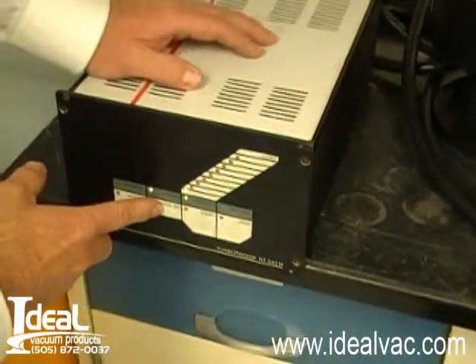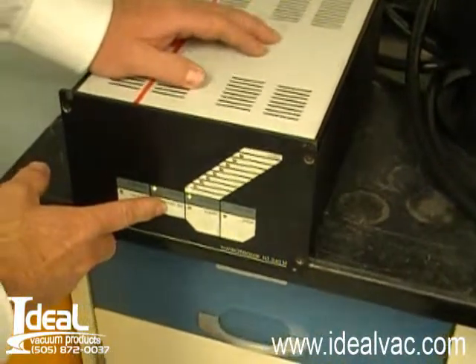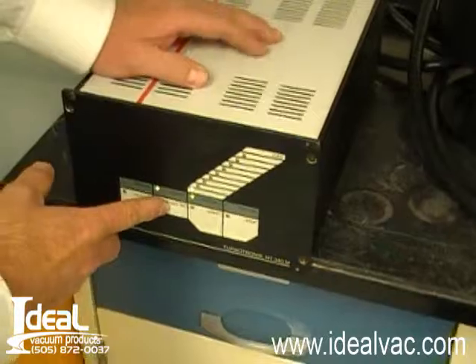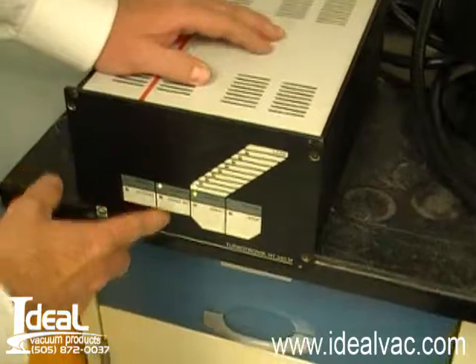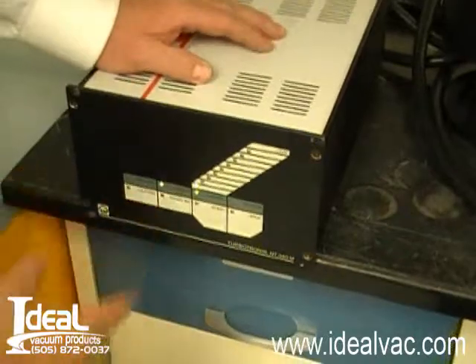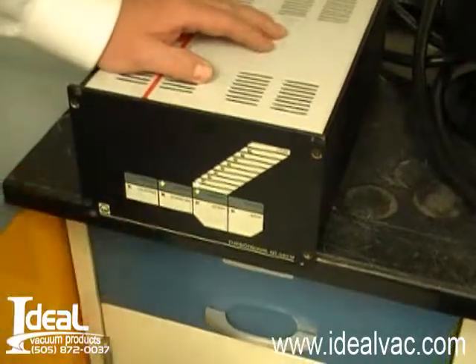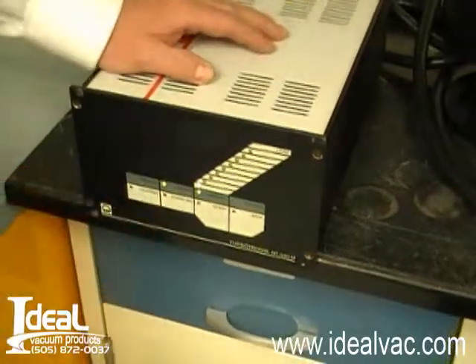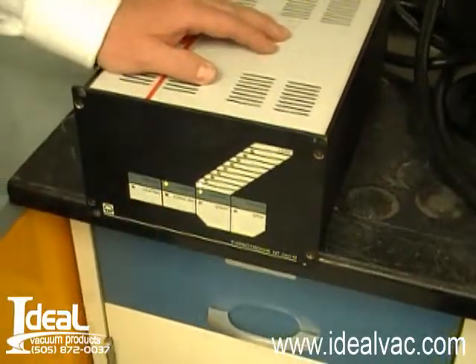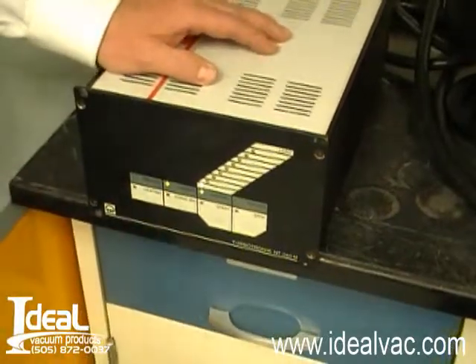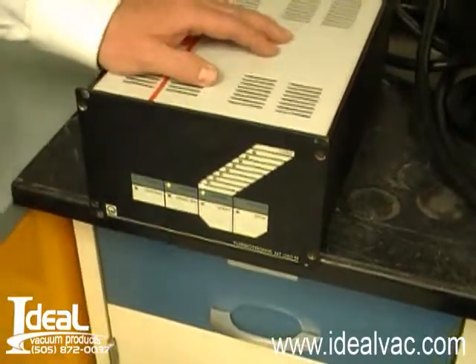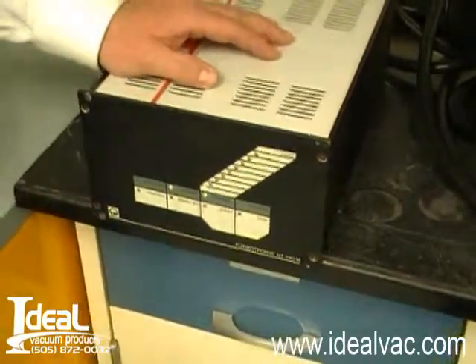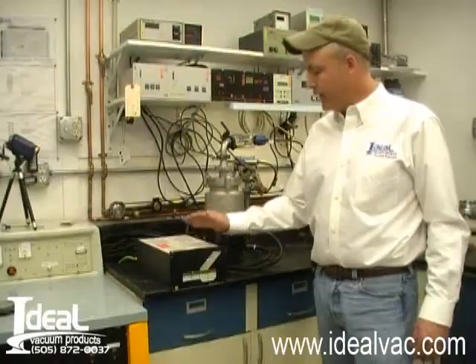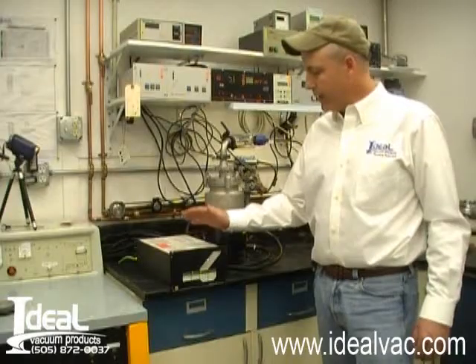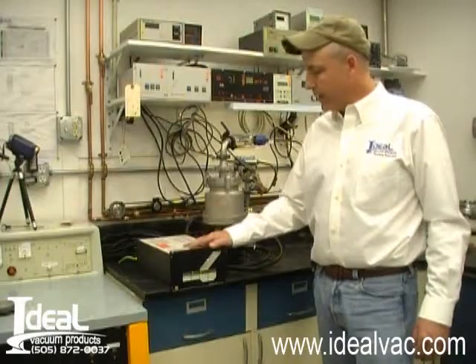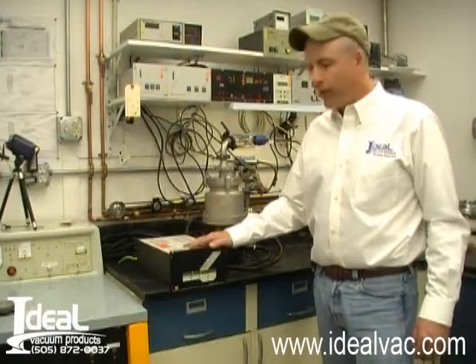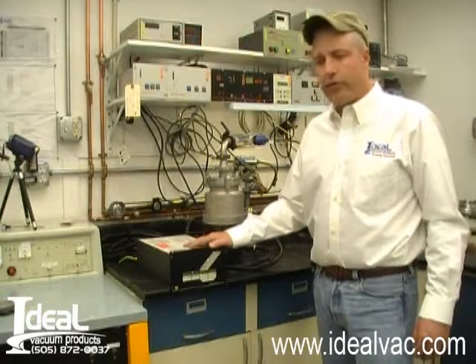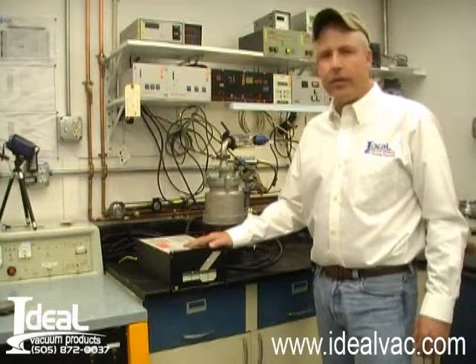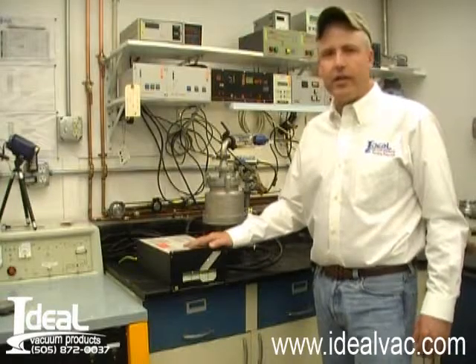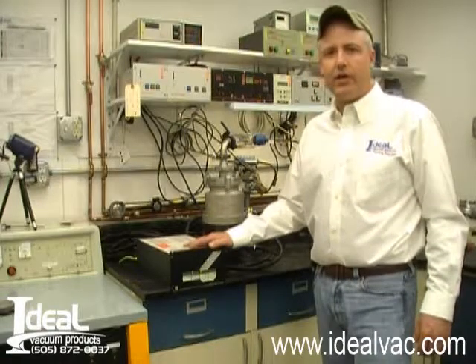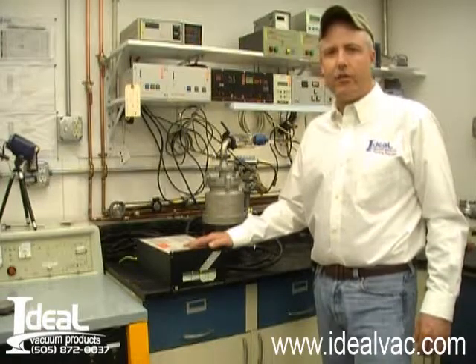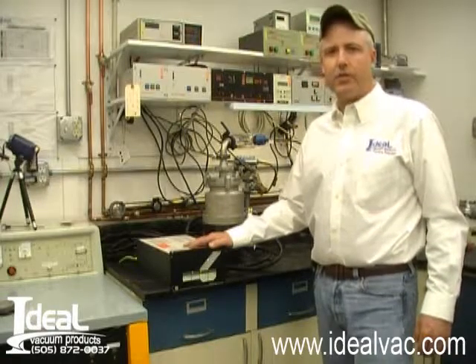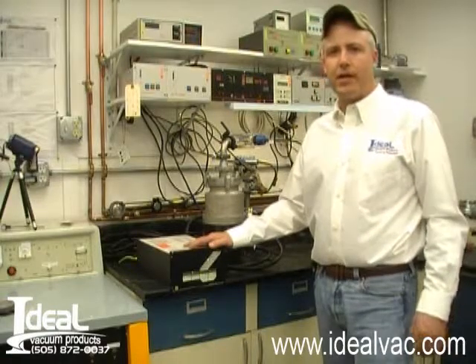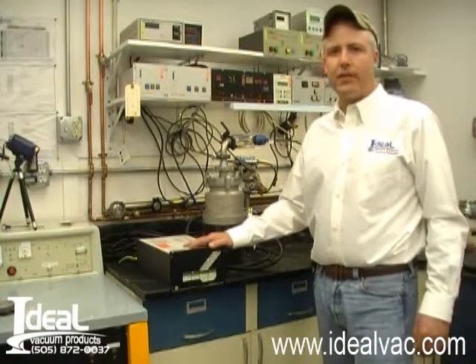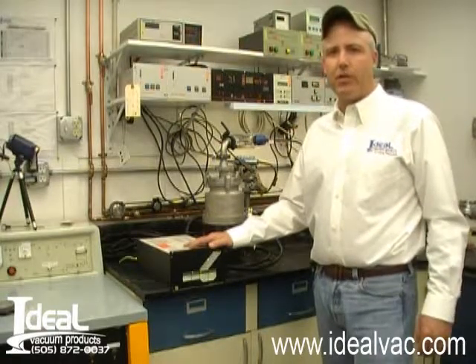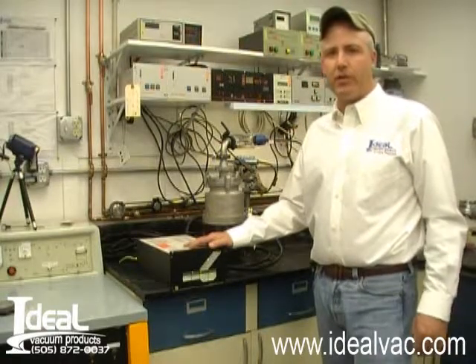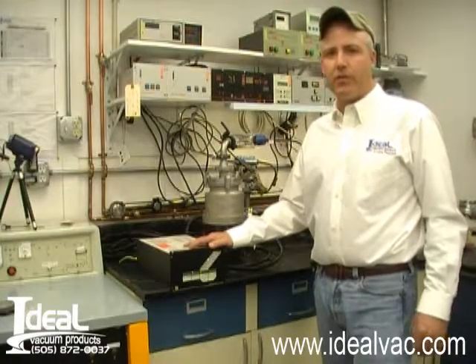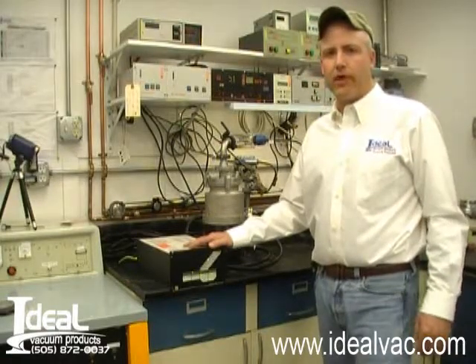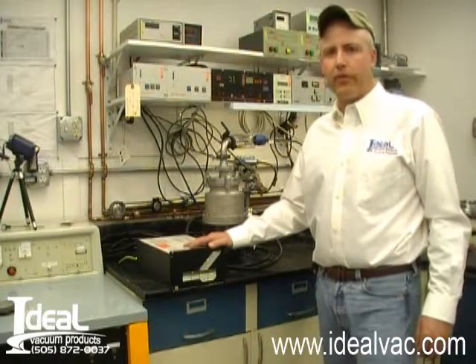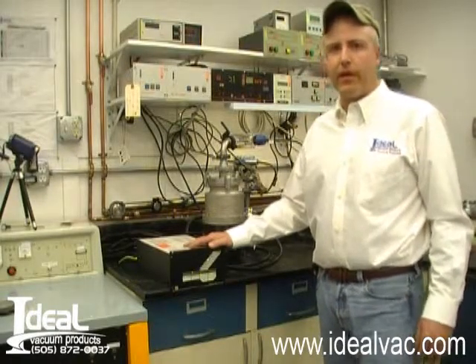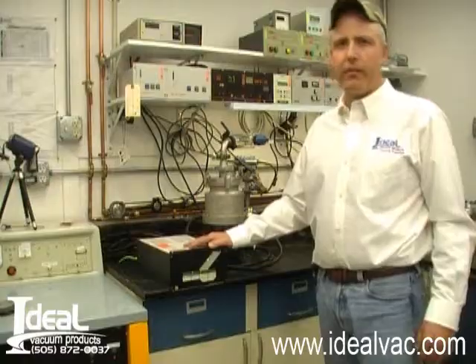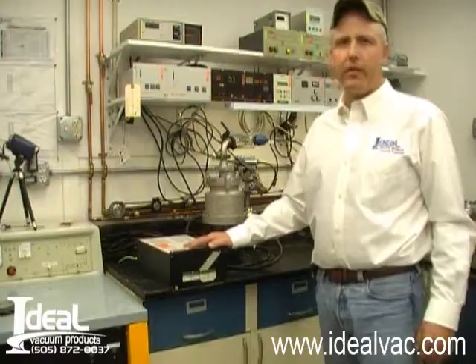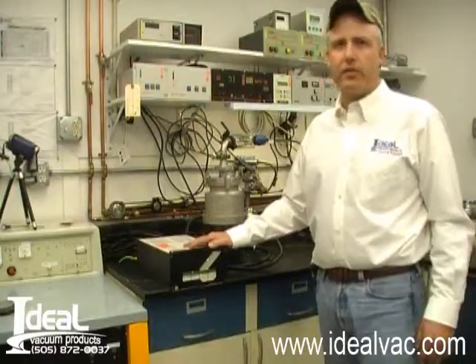It's an excellent, good used item. Thank you for checking us out on our website, I'm Tony Smith with Ideal Vacuum Products.